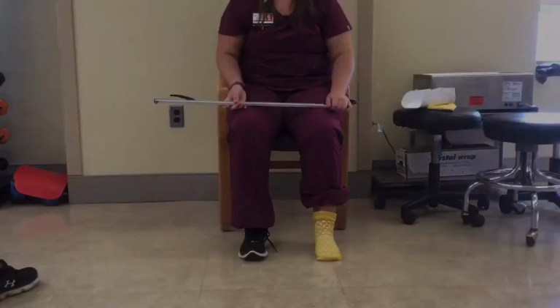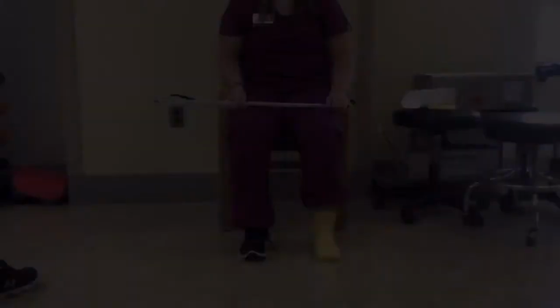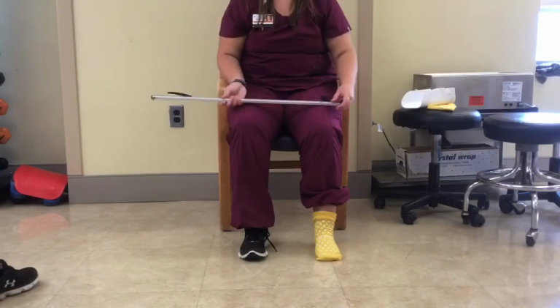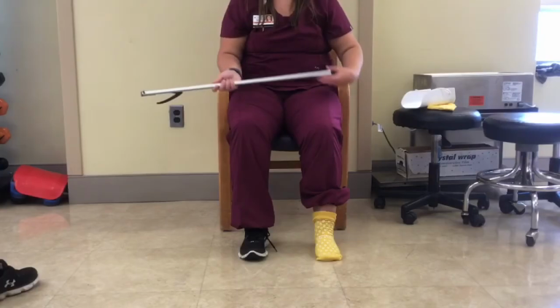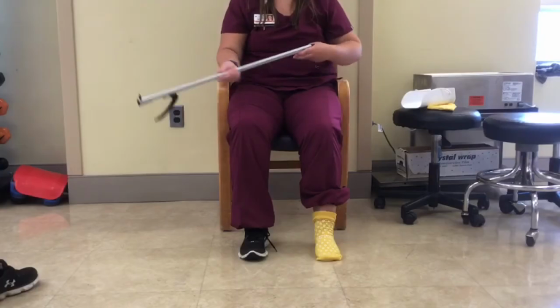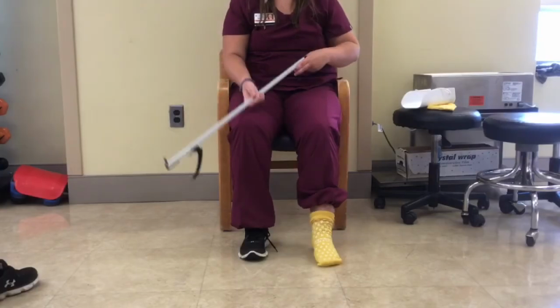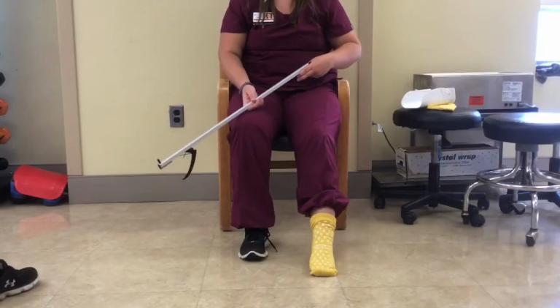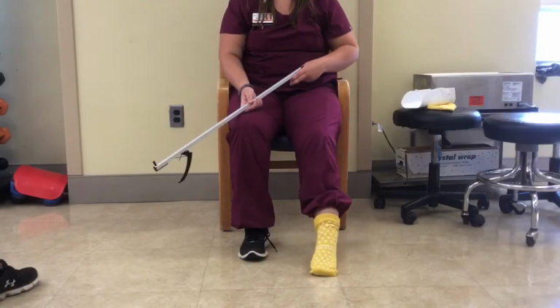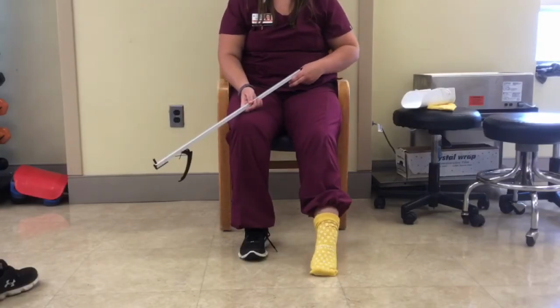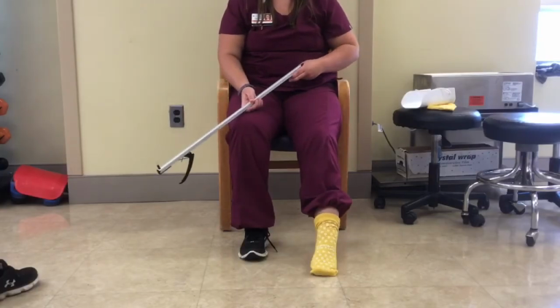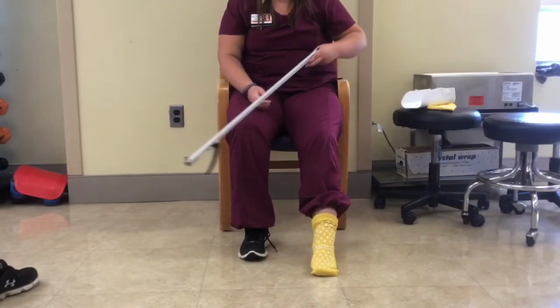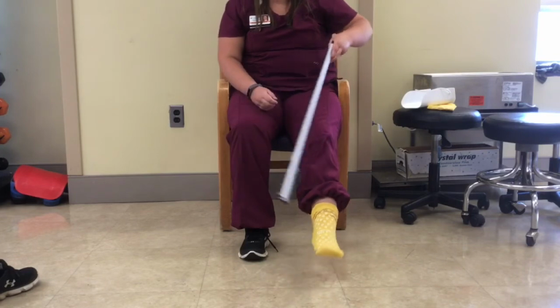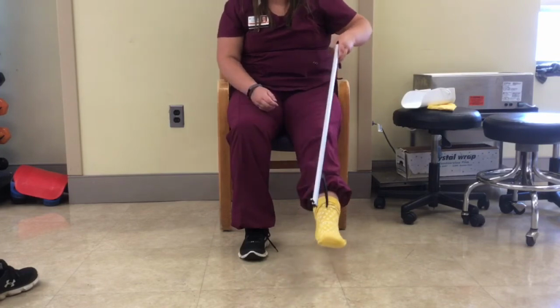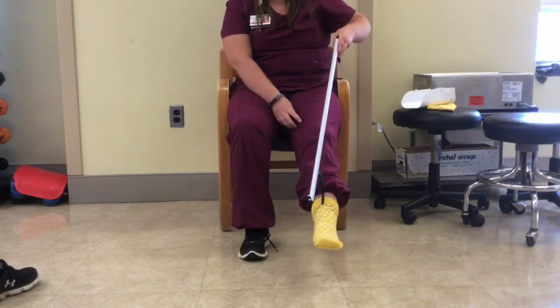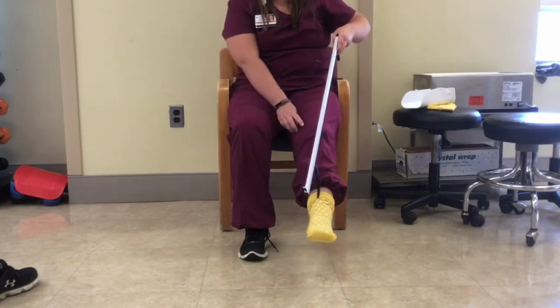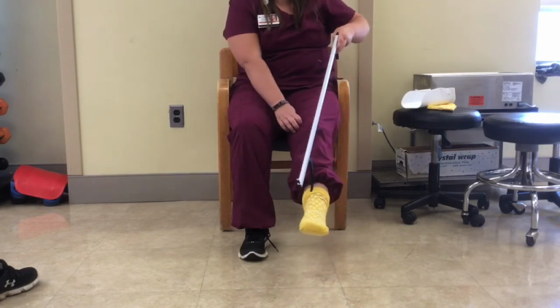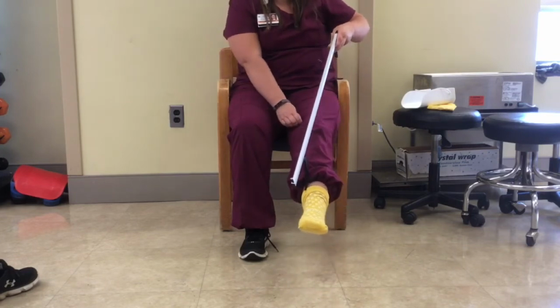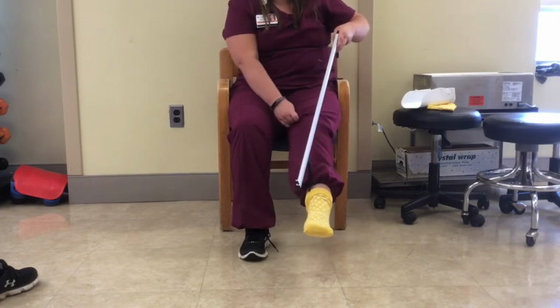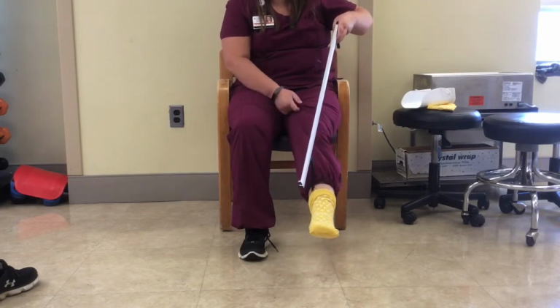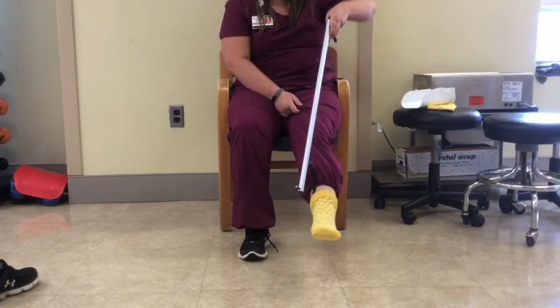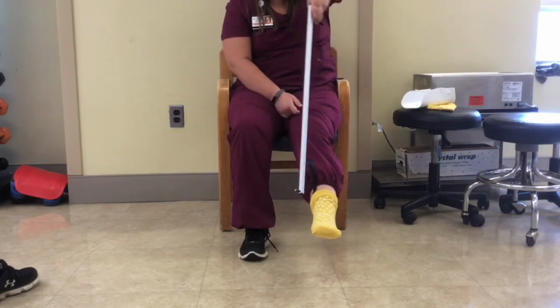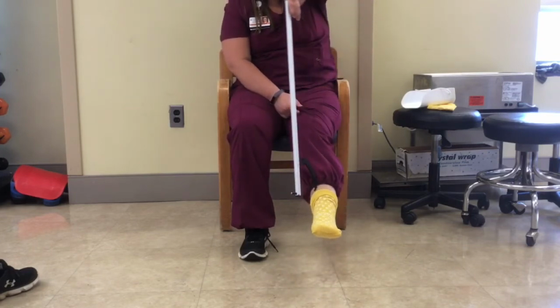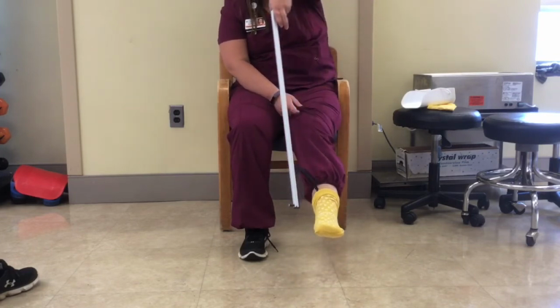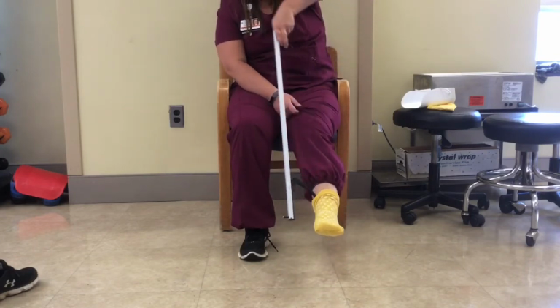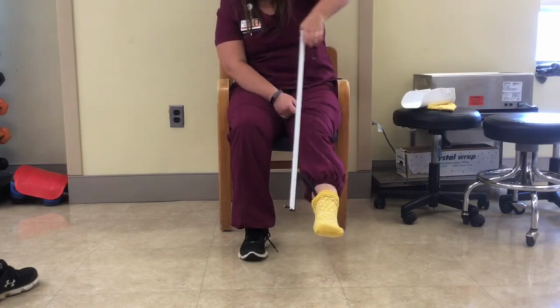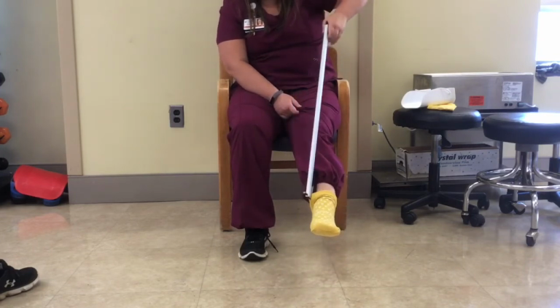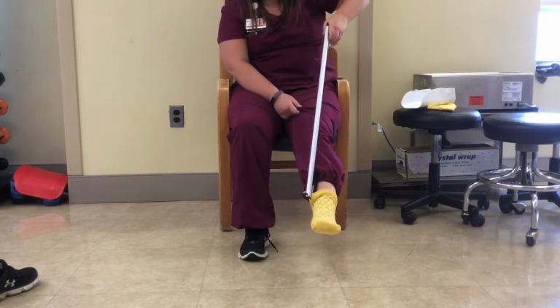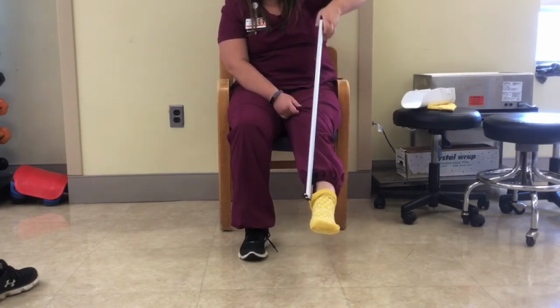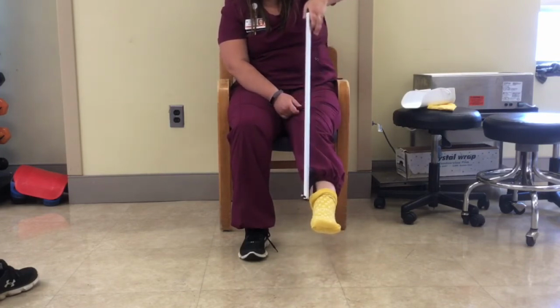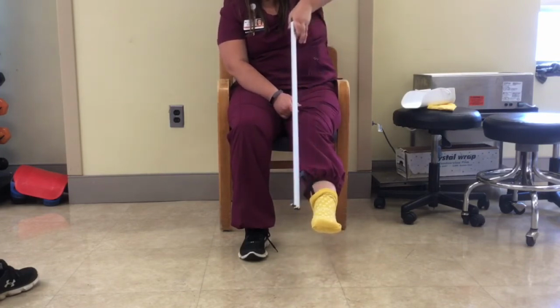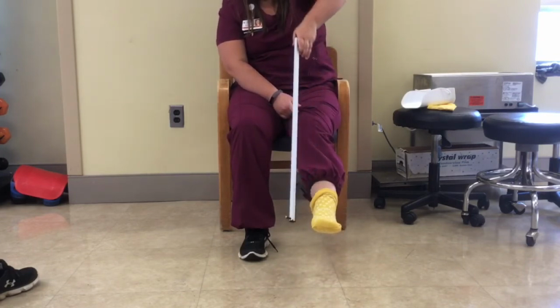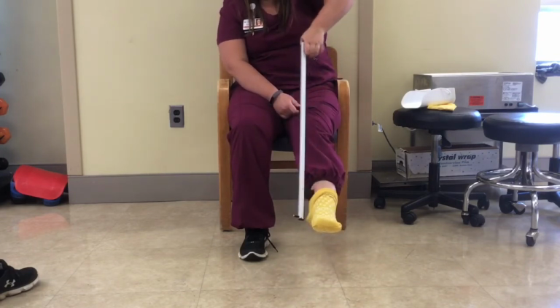To take off the sock, the individual can use the reacher to grab onto the outside of the sock and push down to pull the sock off of the foot.